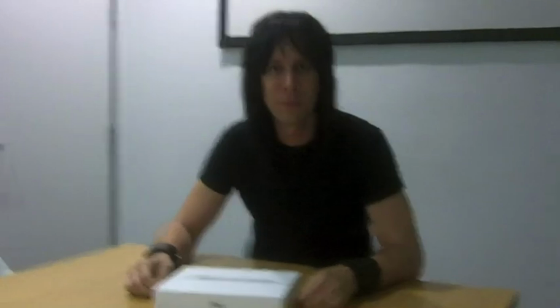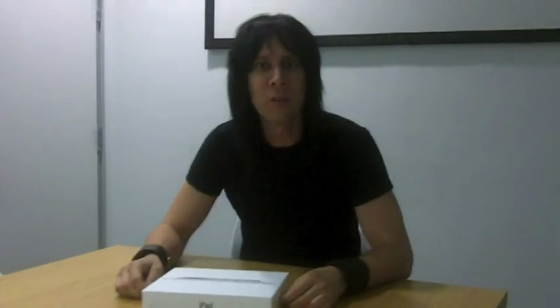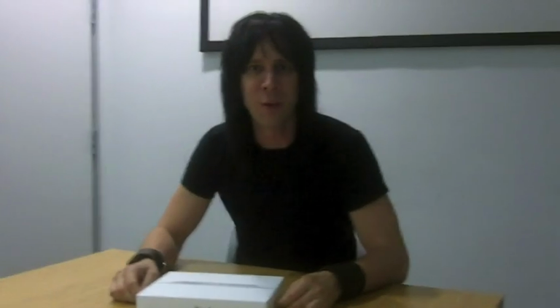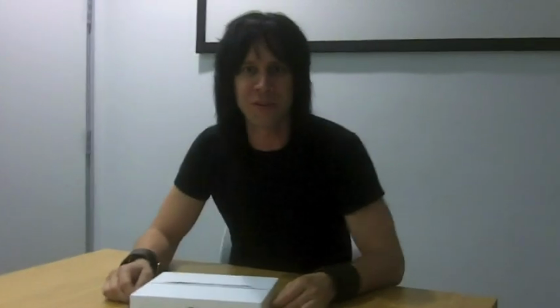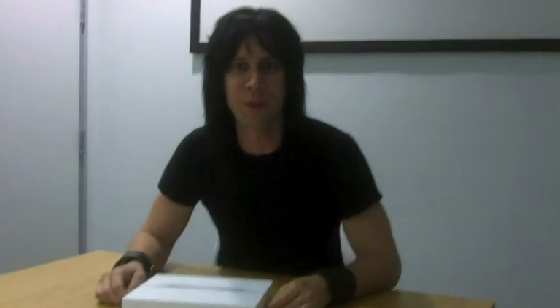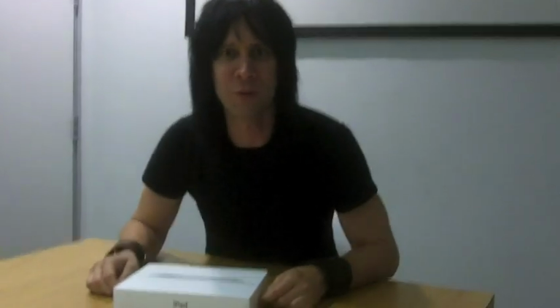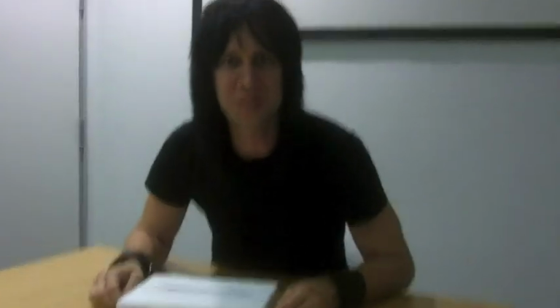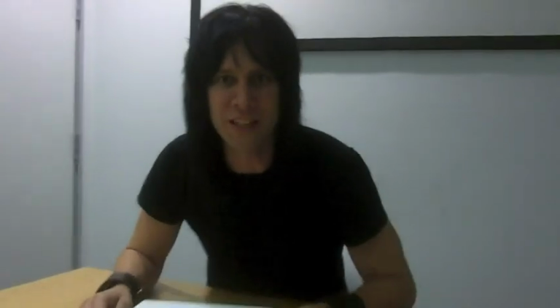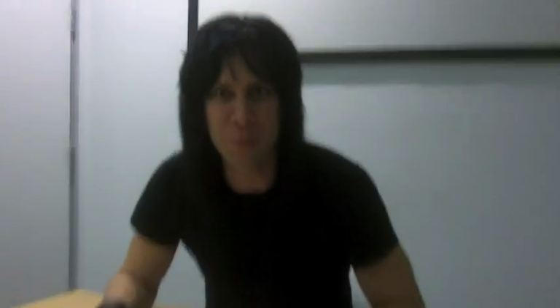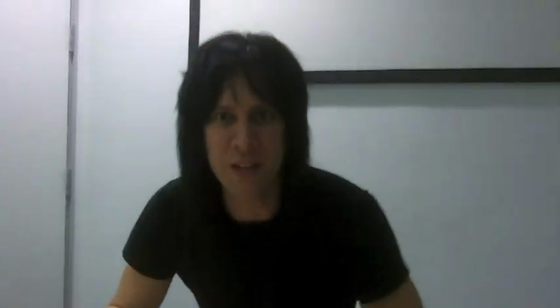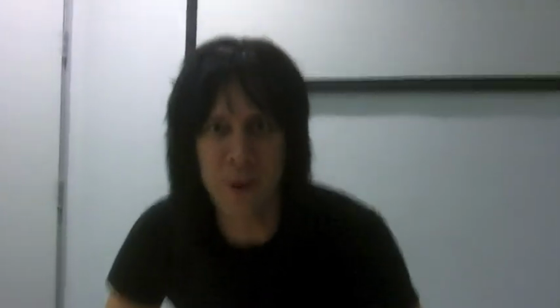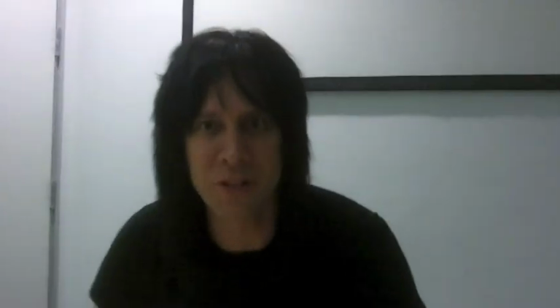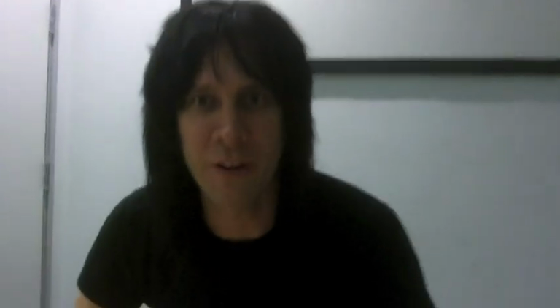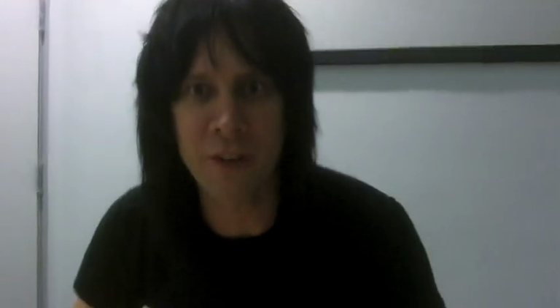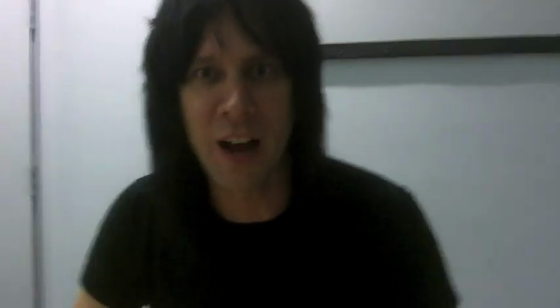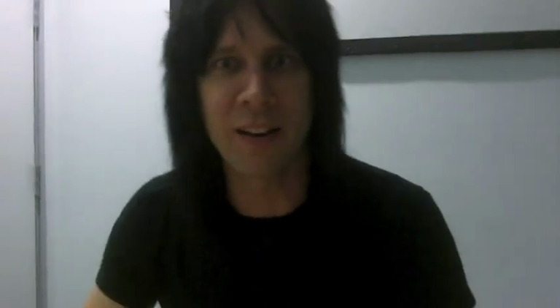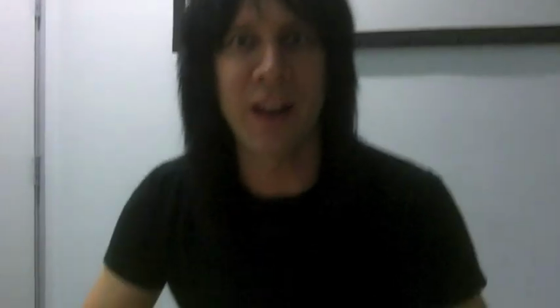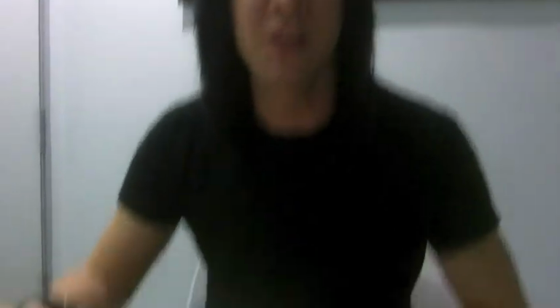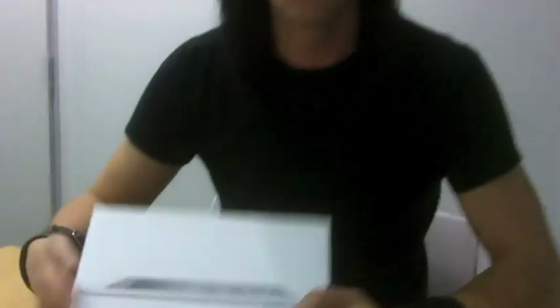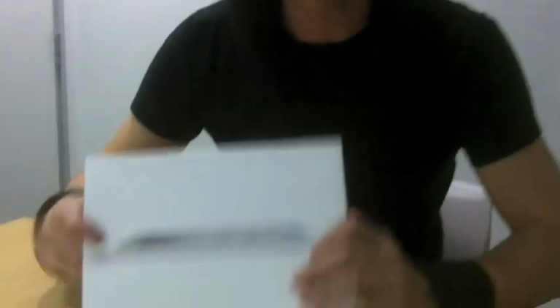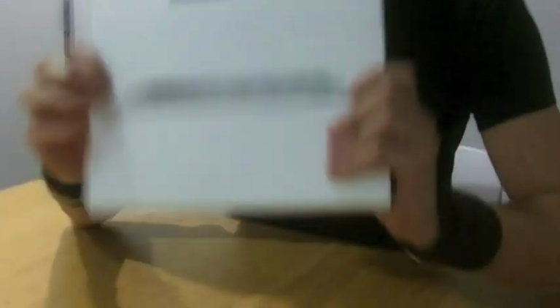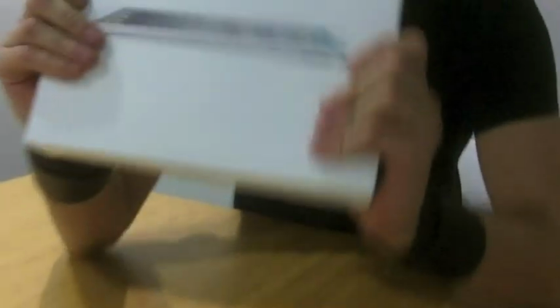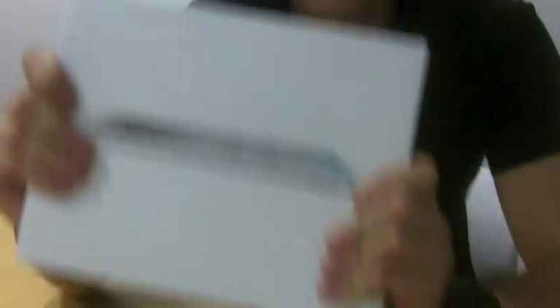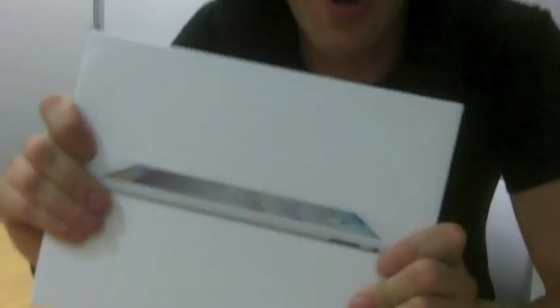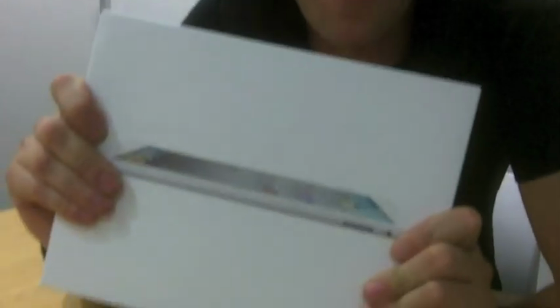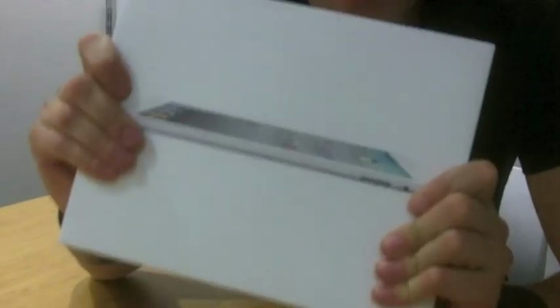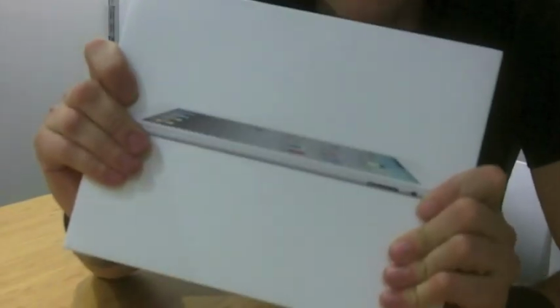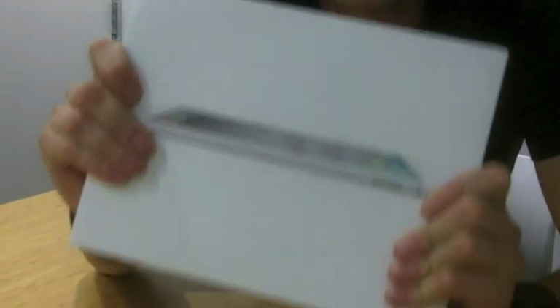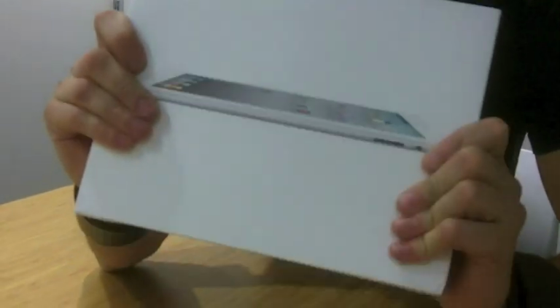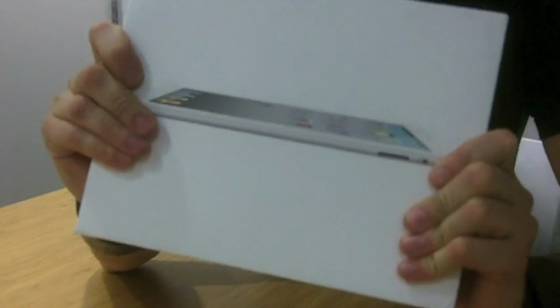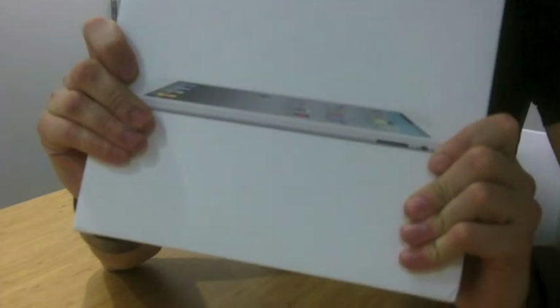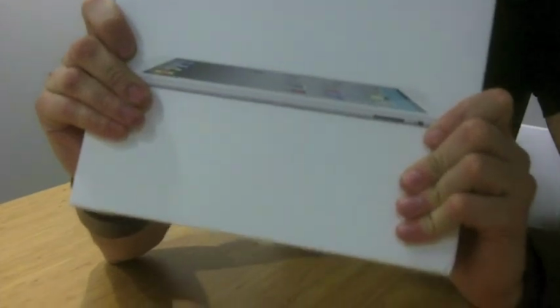Hey, what's up everyone. Stevie Peavy, everybody's favorite guy, and today we're going to review the iPad 3, brand new.